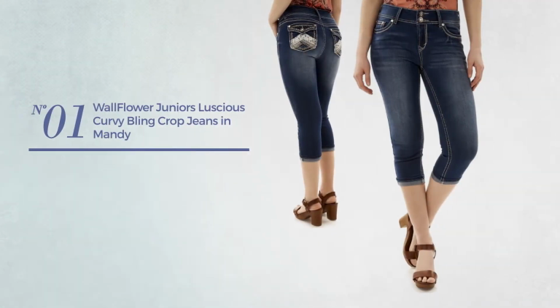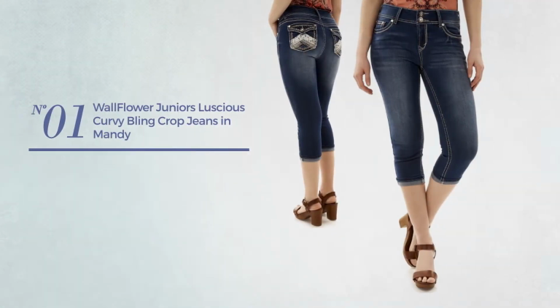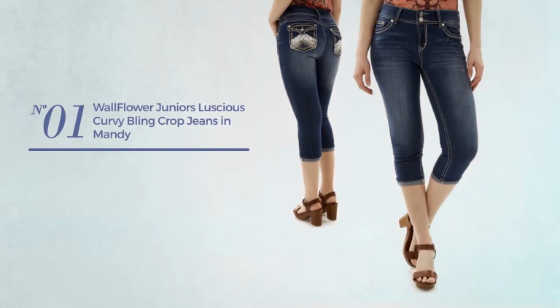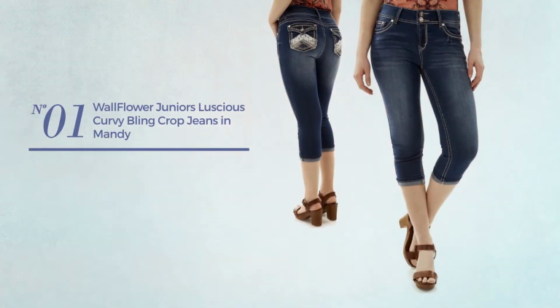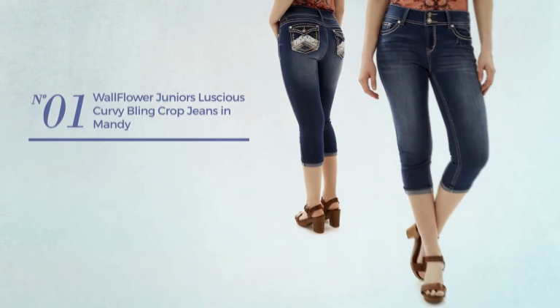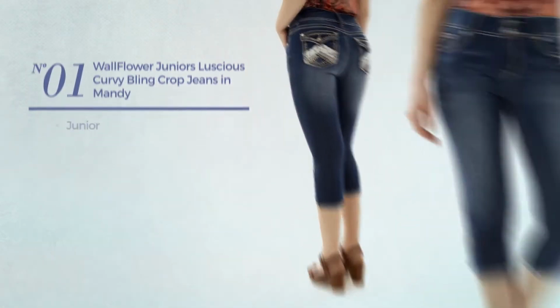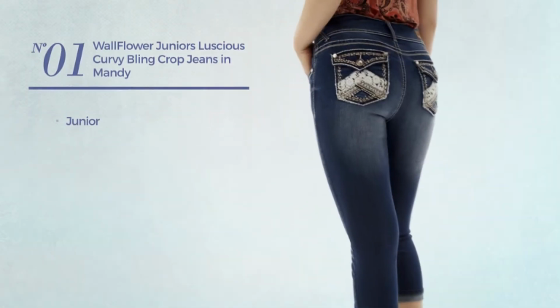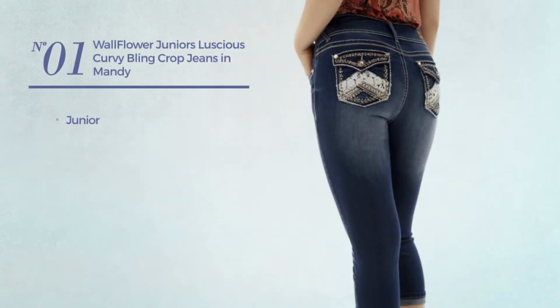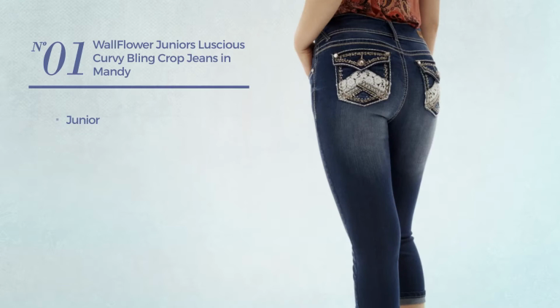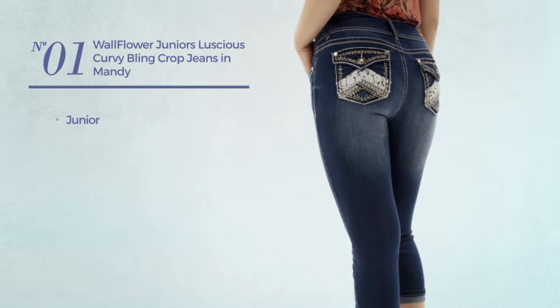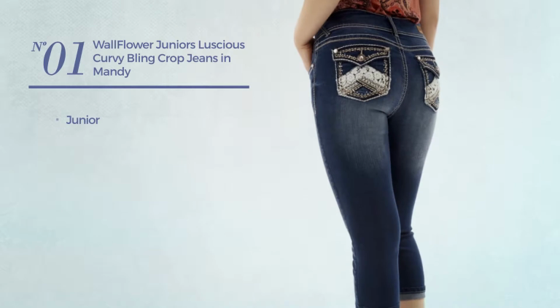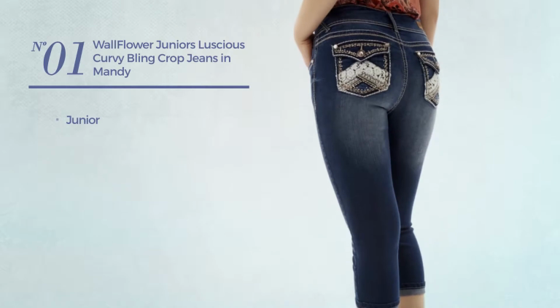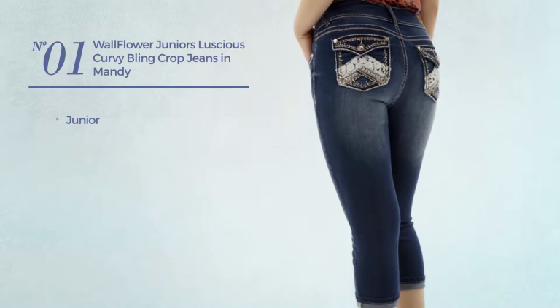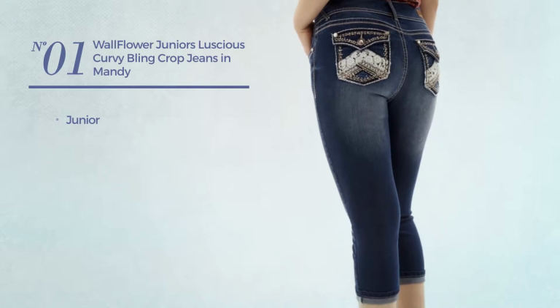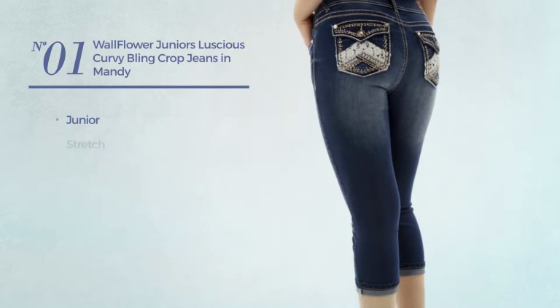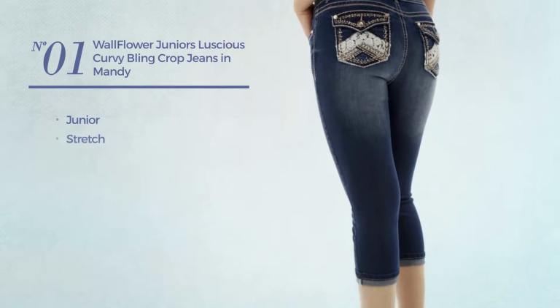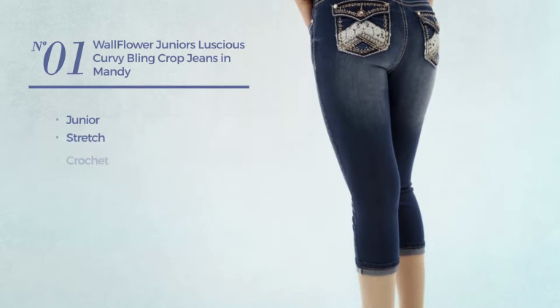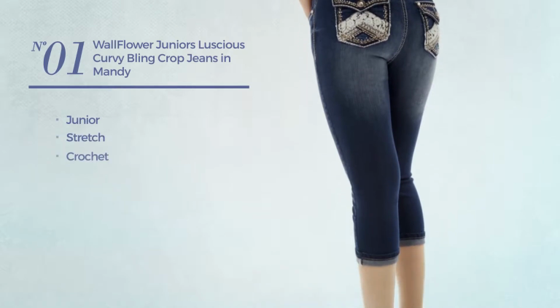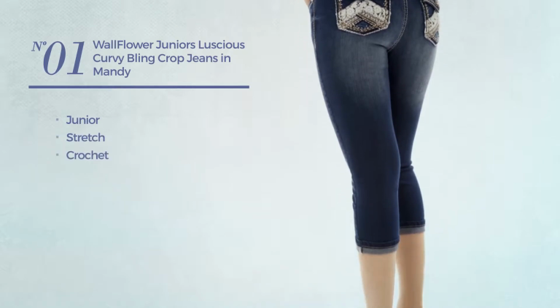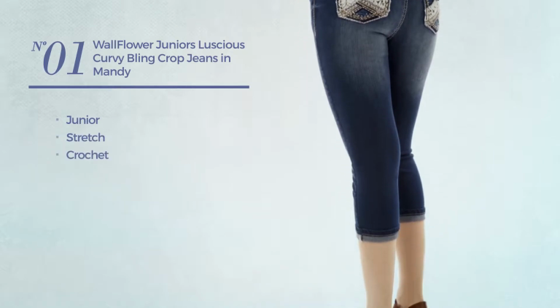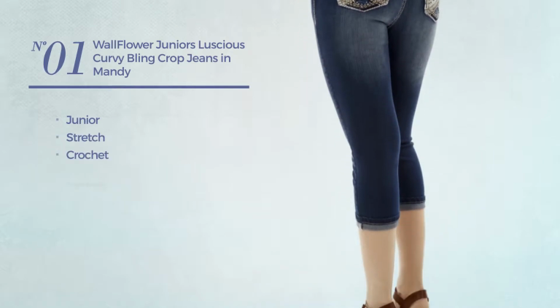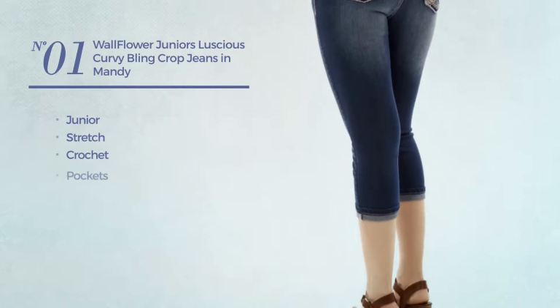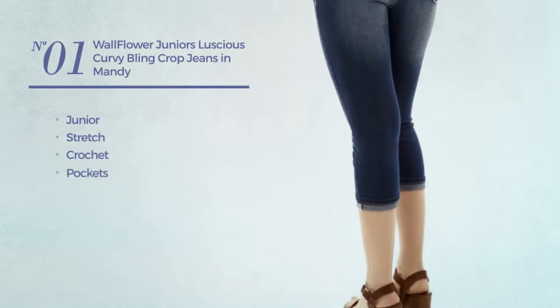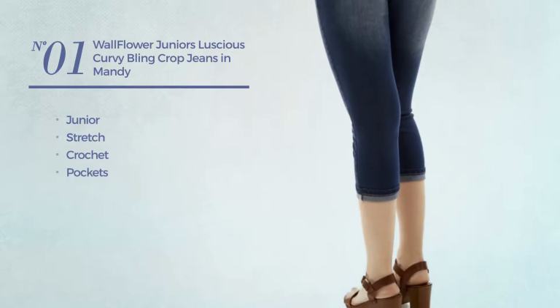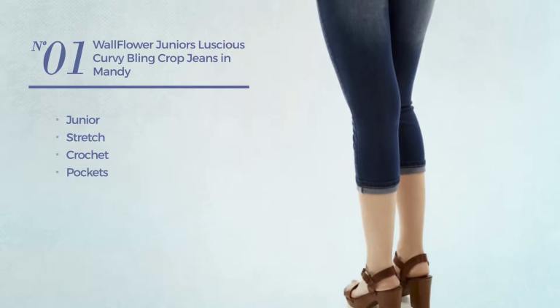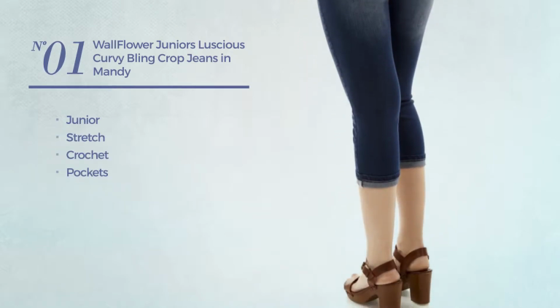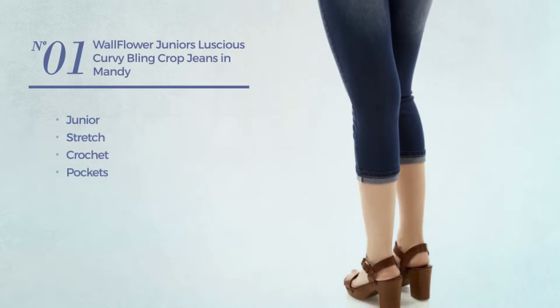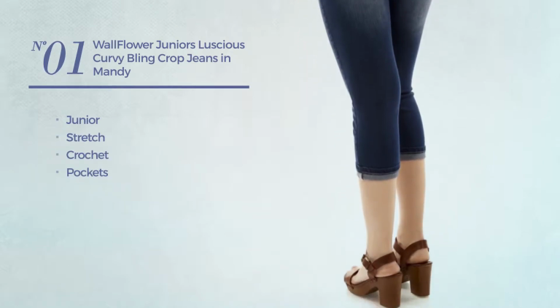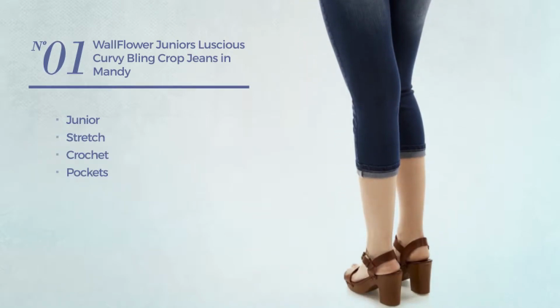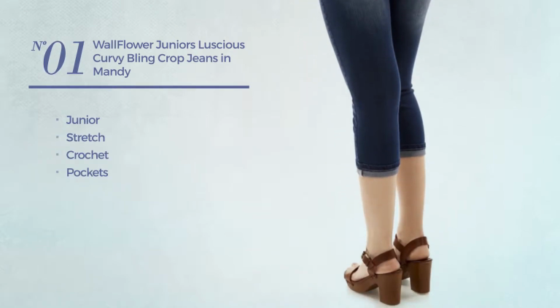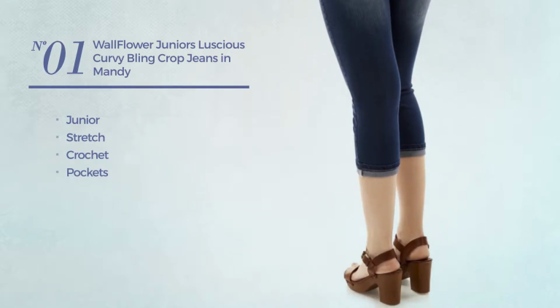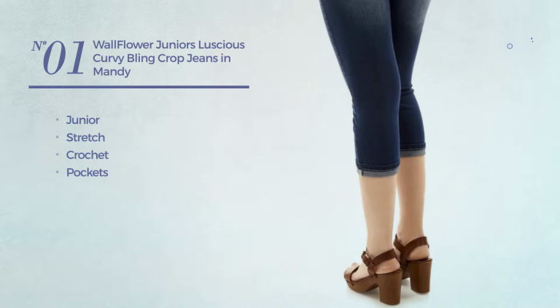Number 1. A junior jeans, made of stretch crochet, with pockets. Available in 5 colors.